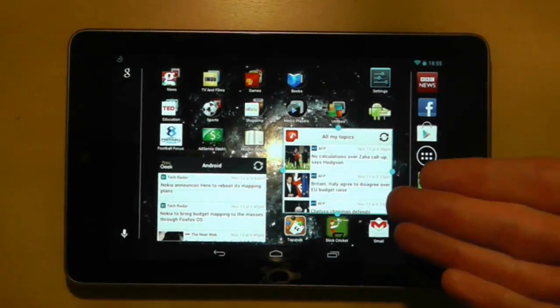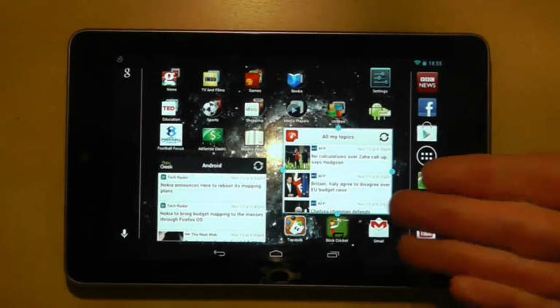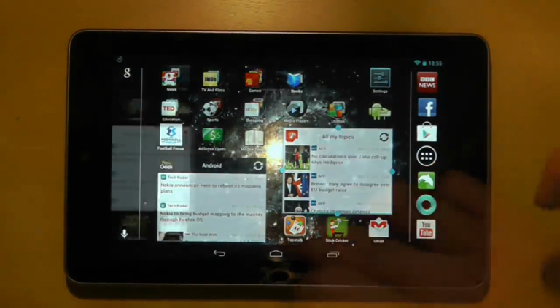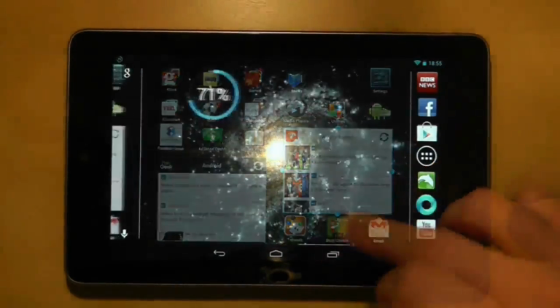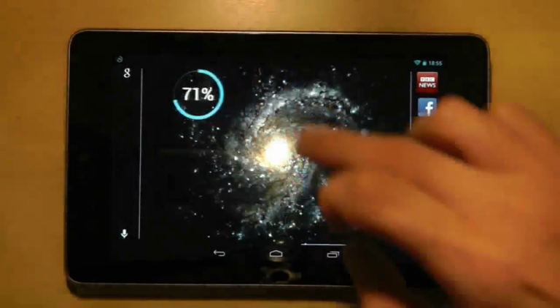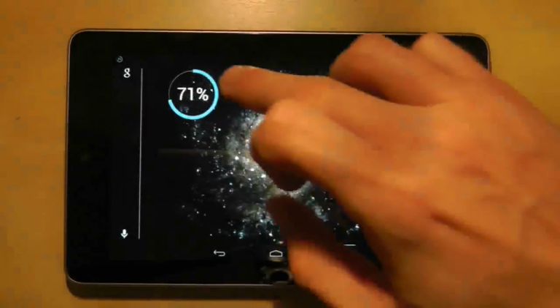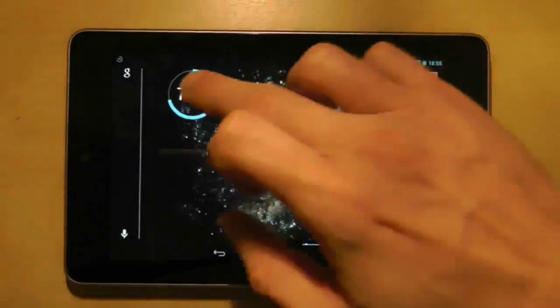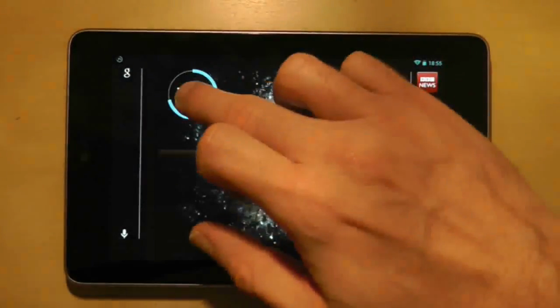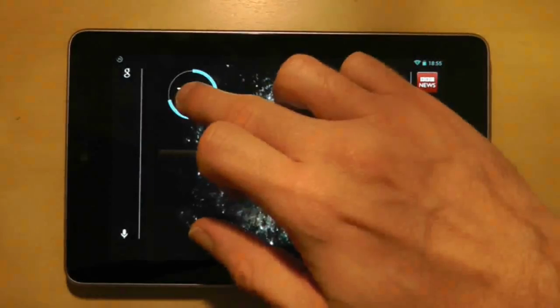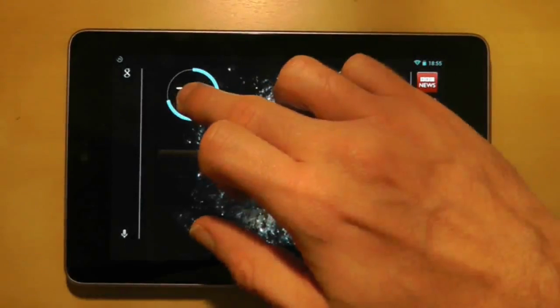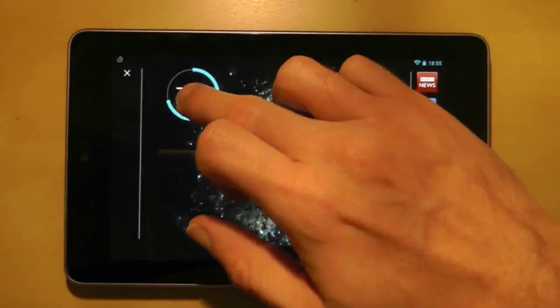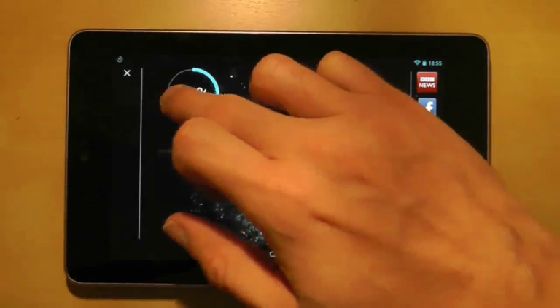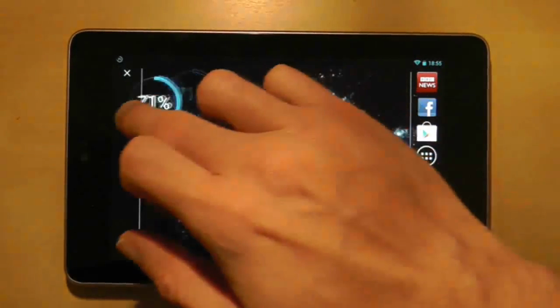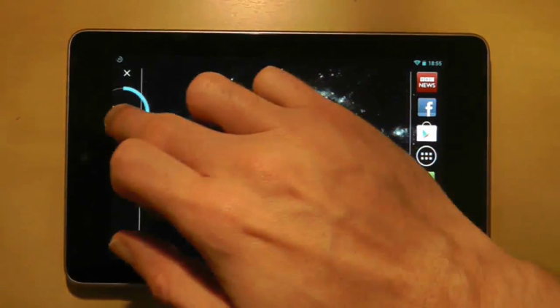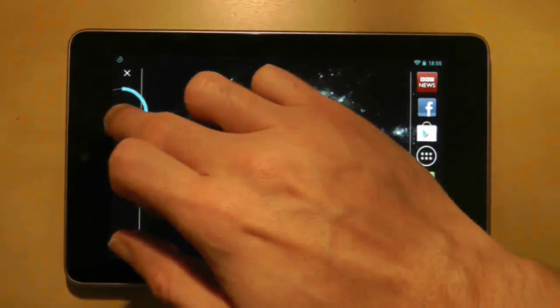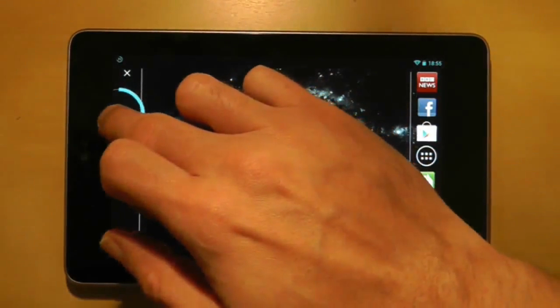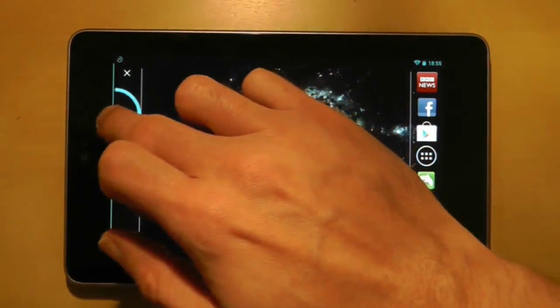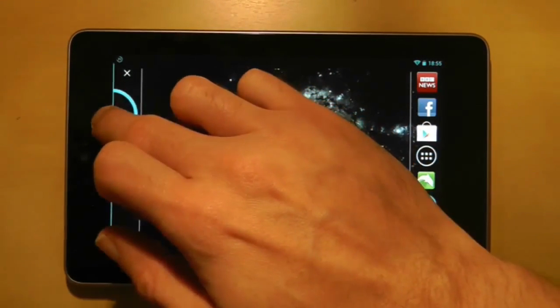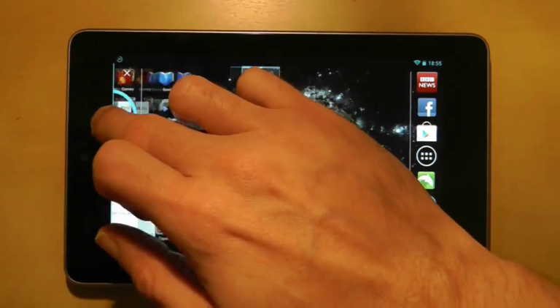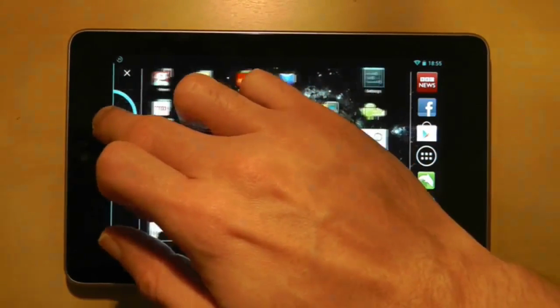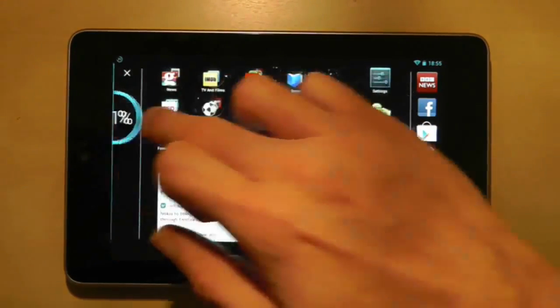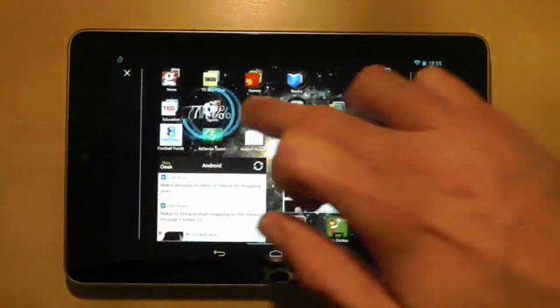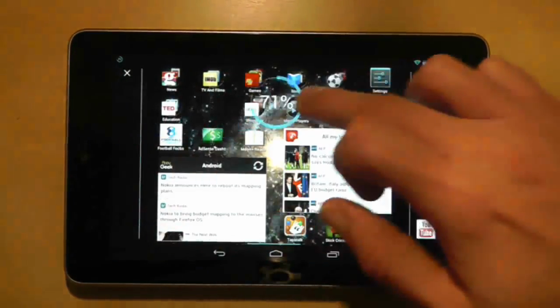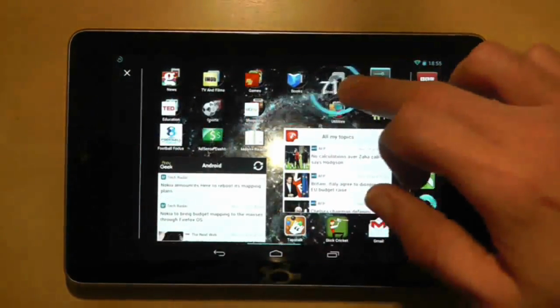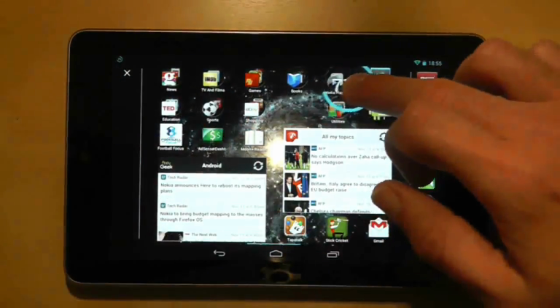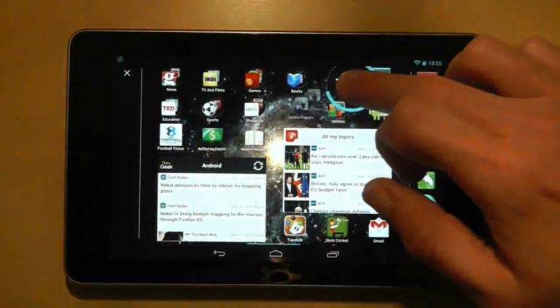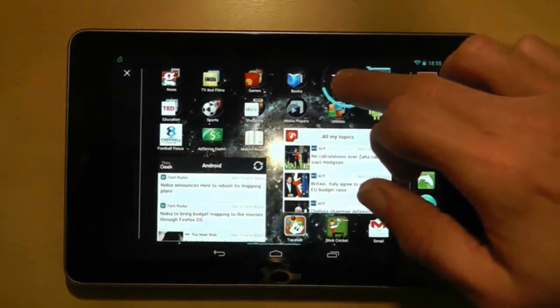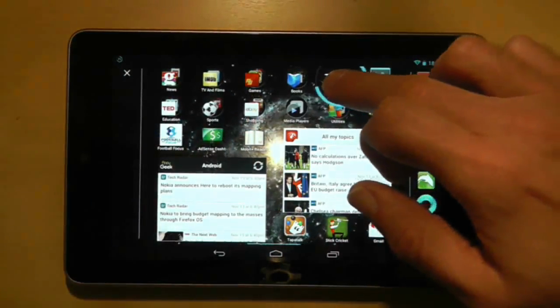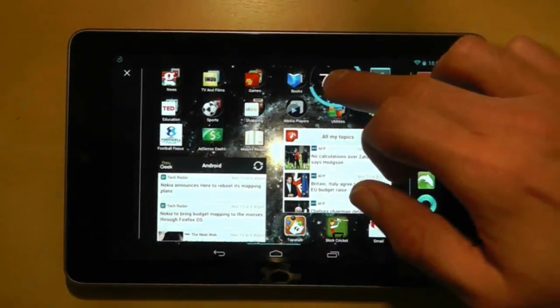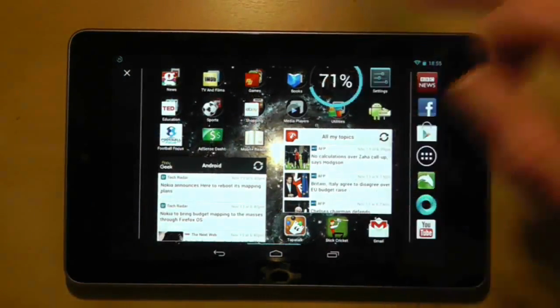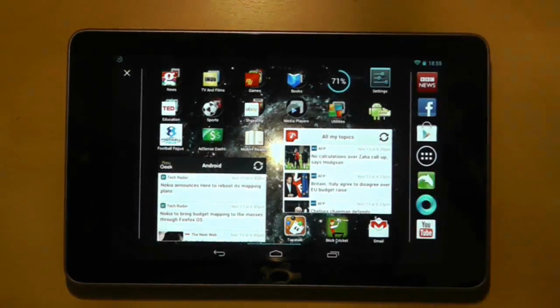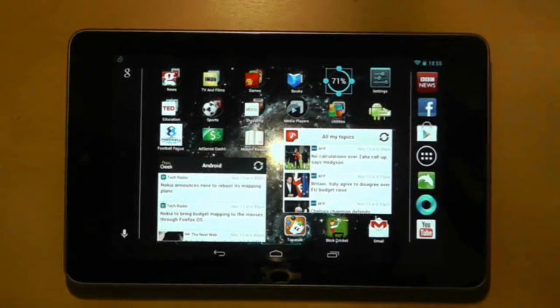I can do the same thing with this battery widget, which takes up four spaces but smartly resizes itself to just one space.